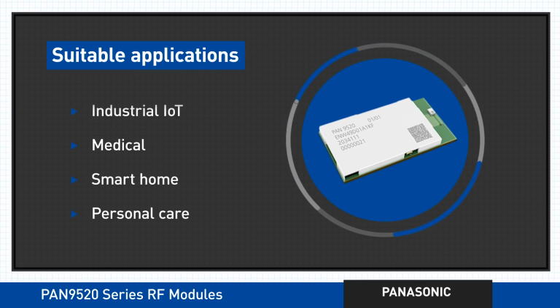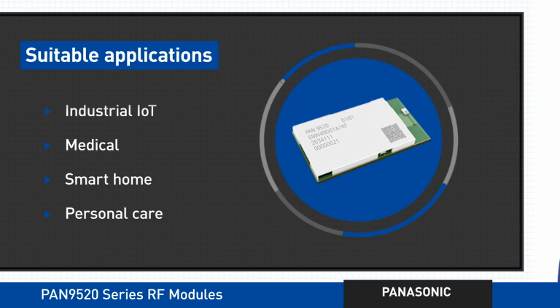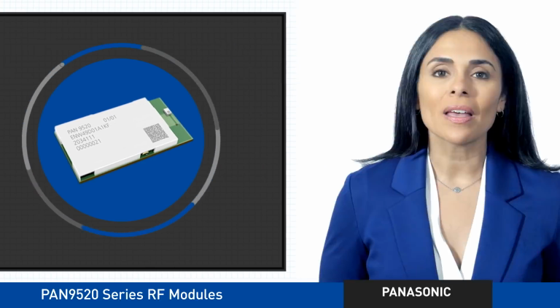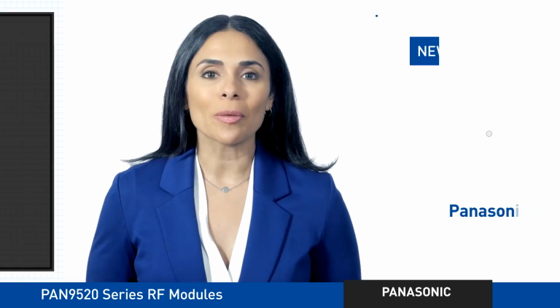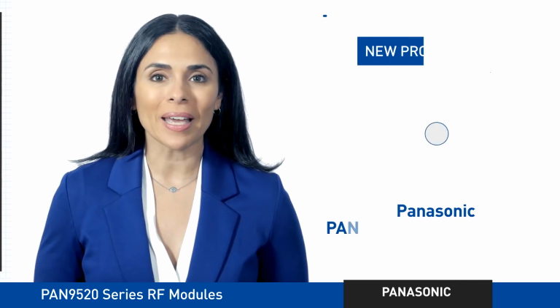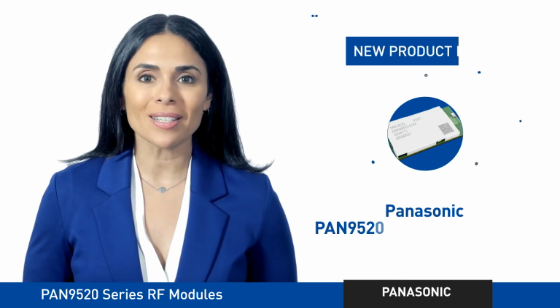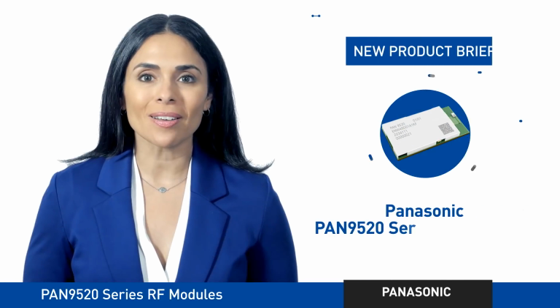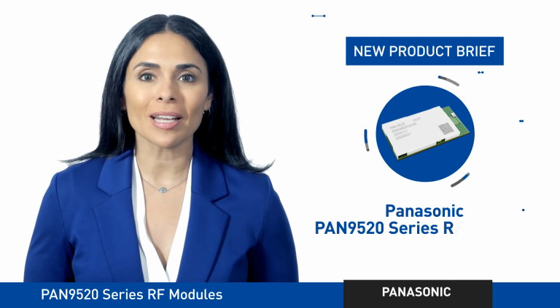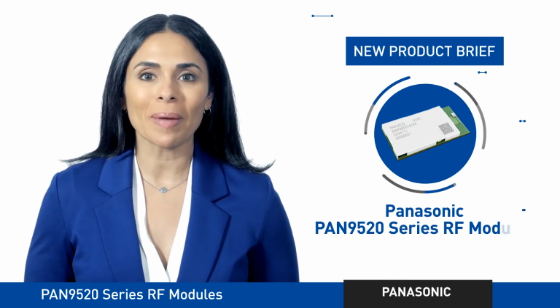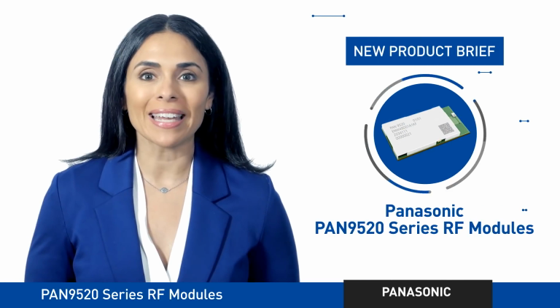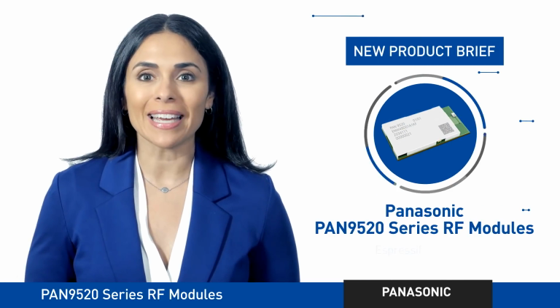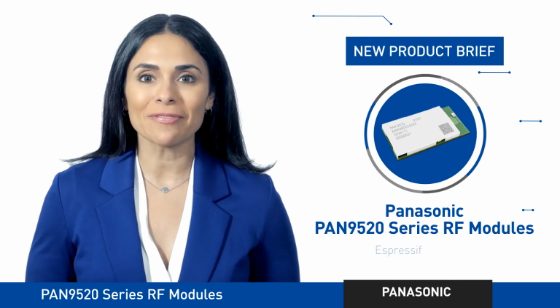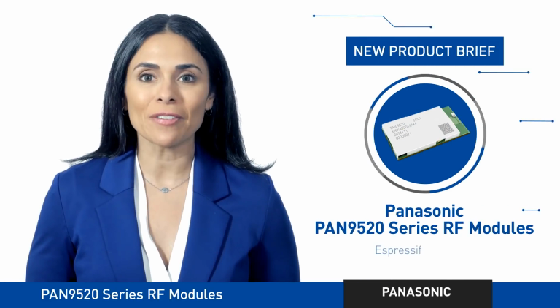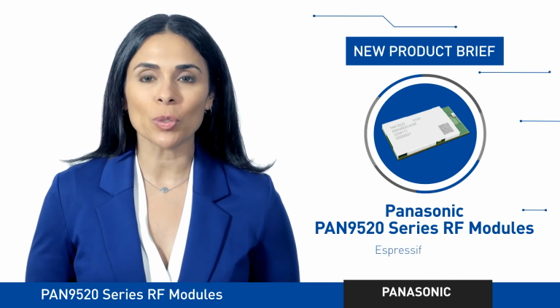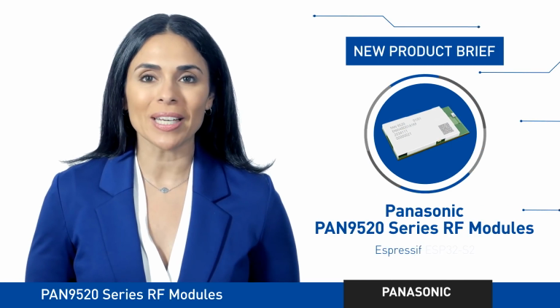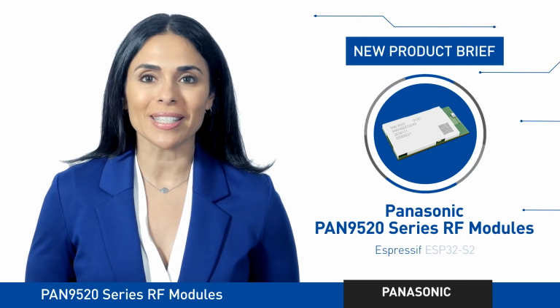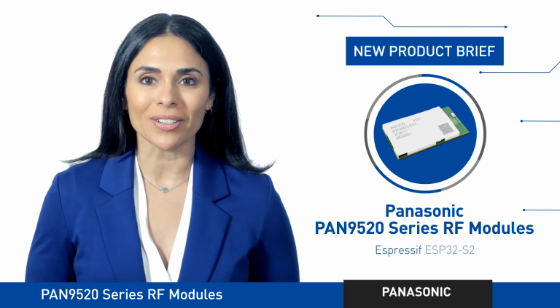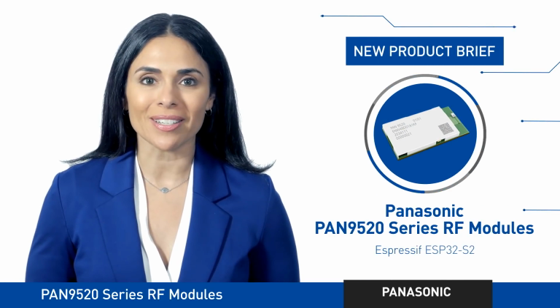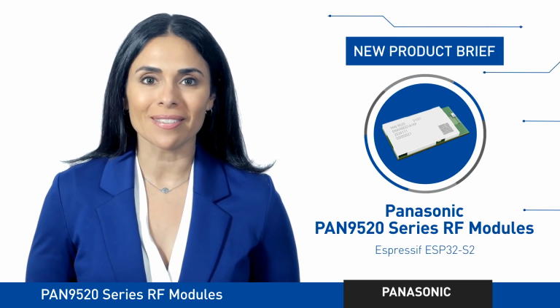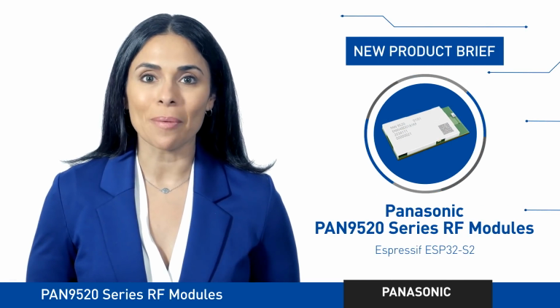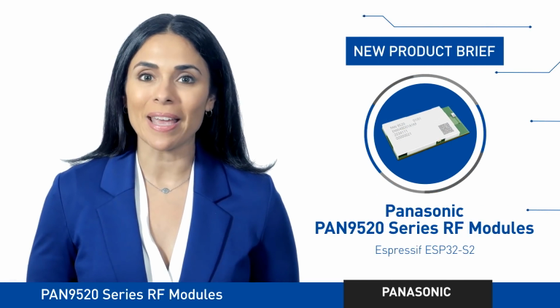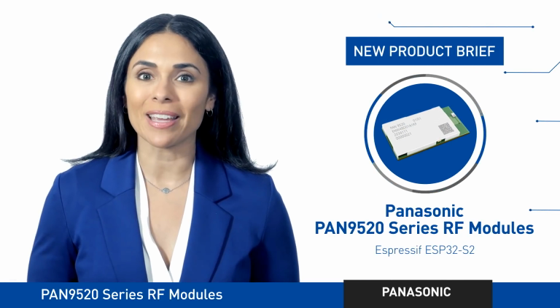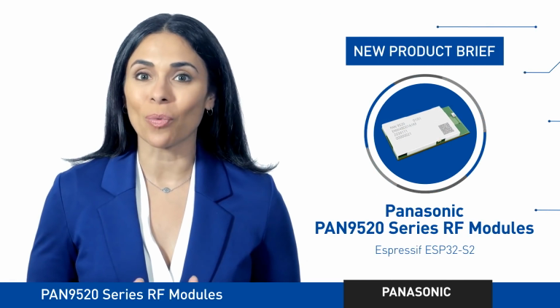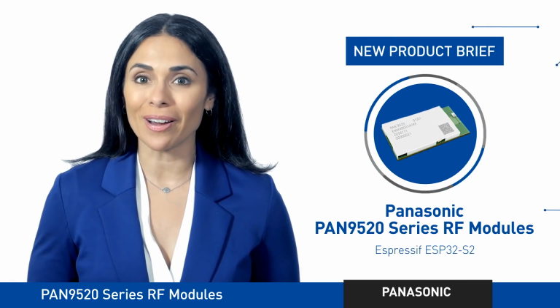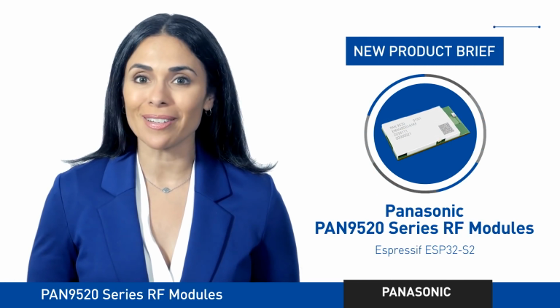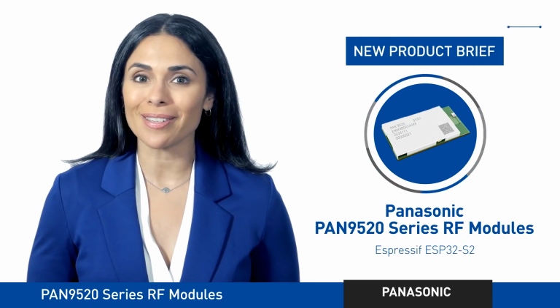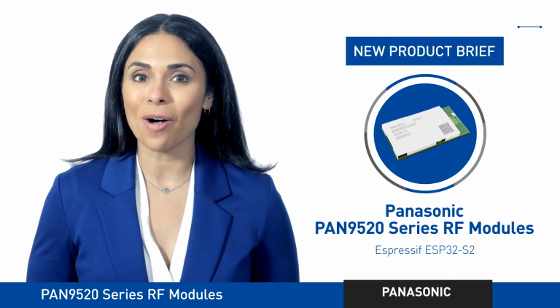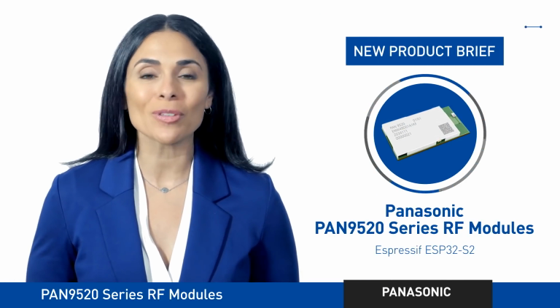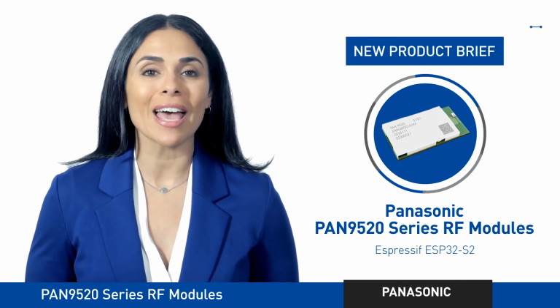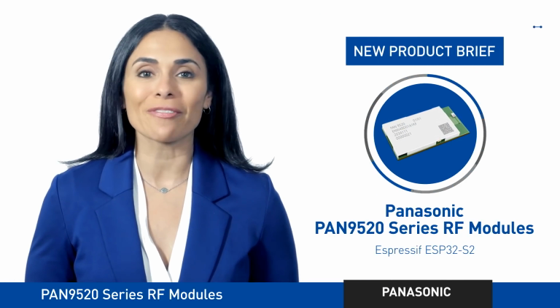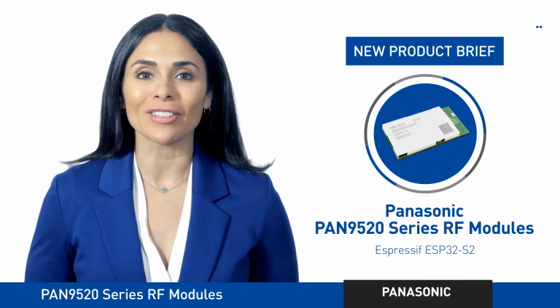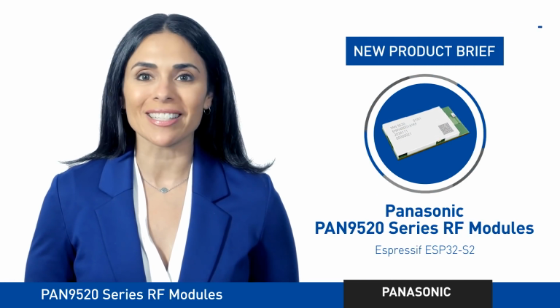The Panasonic Pan9520 series — making wireless almost effortless.